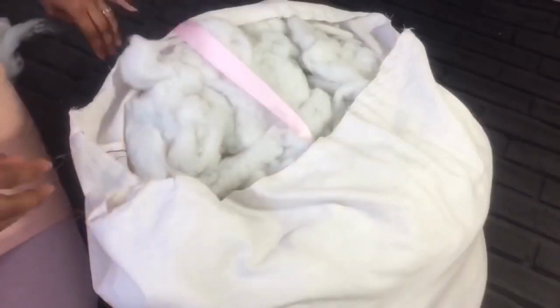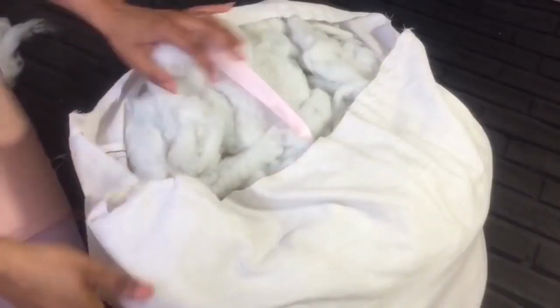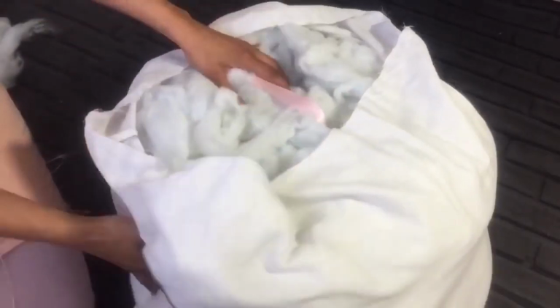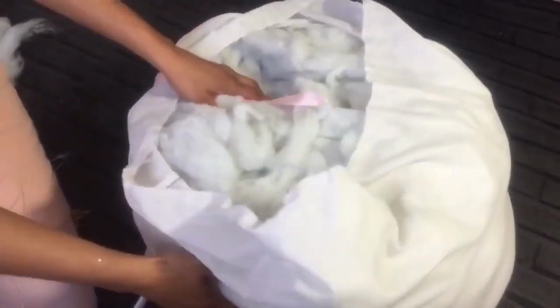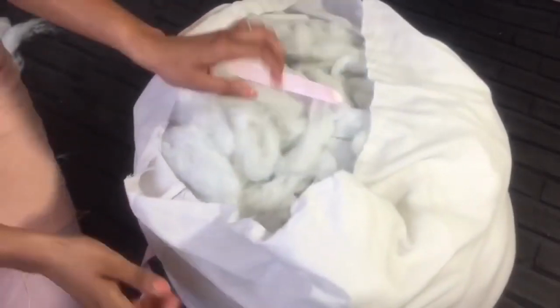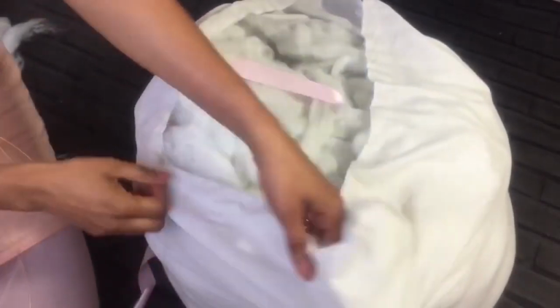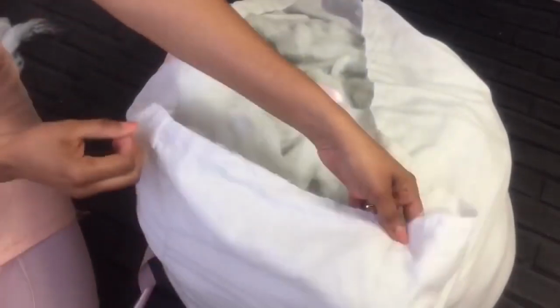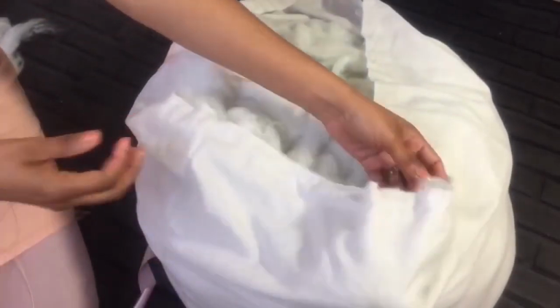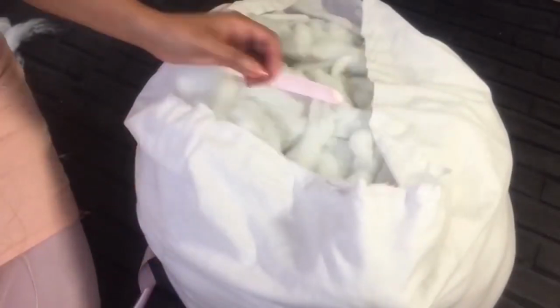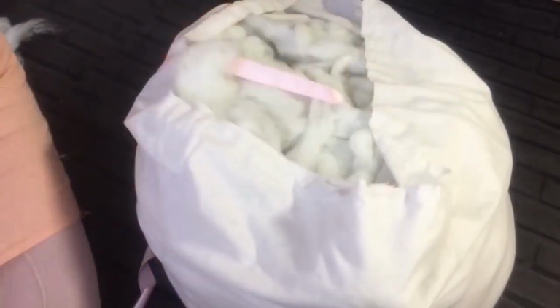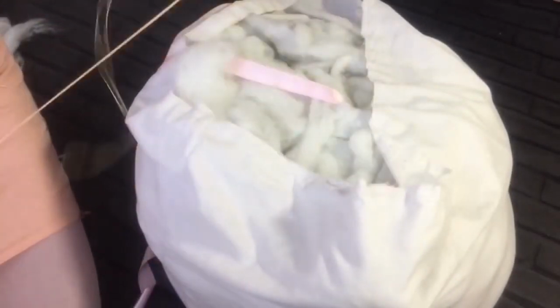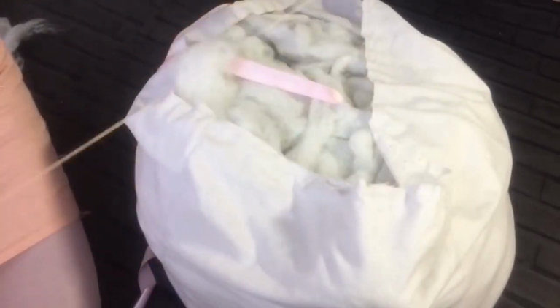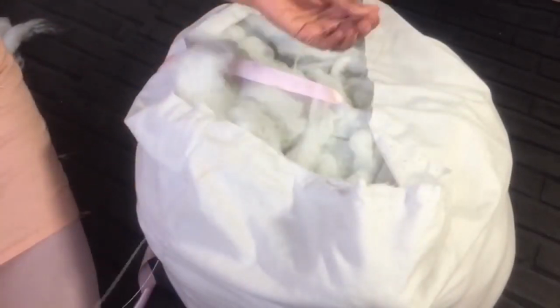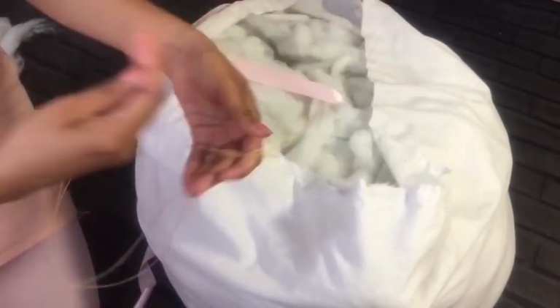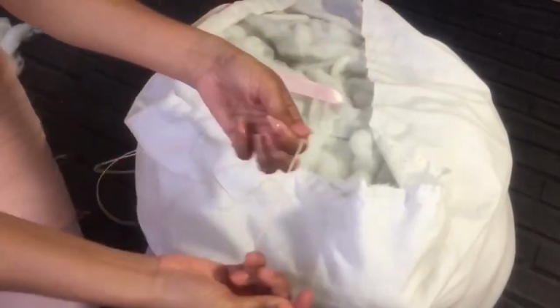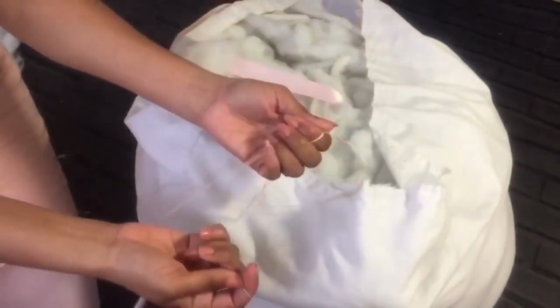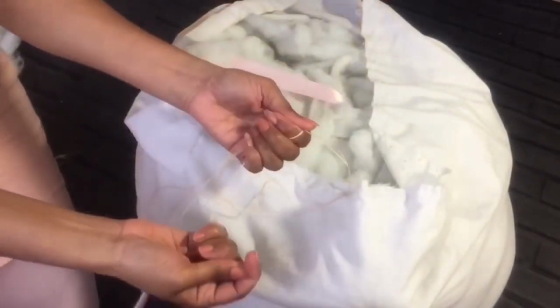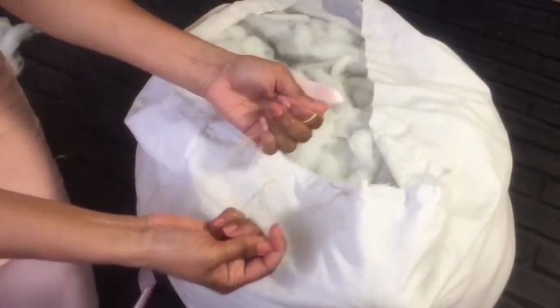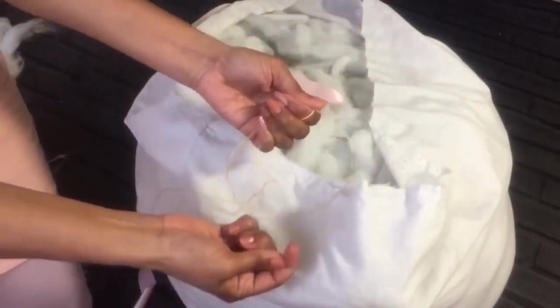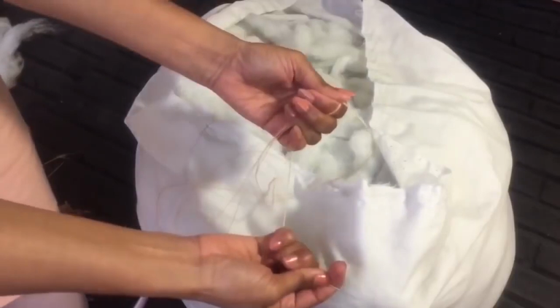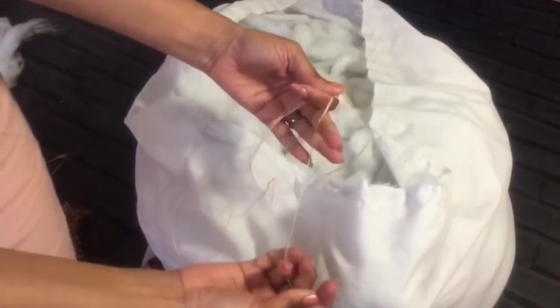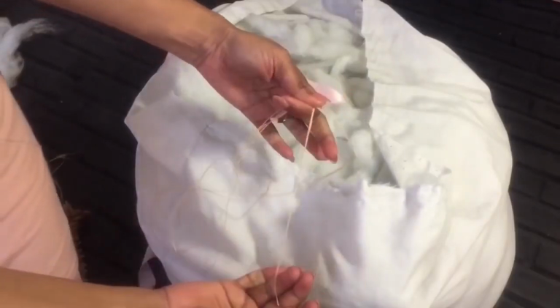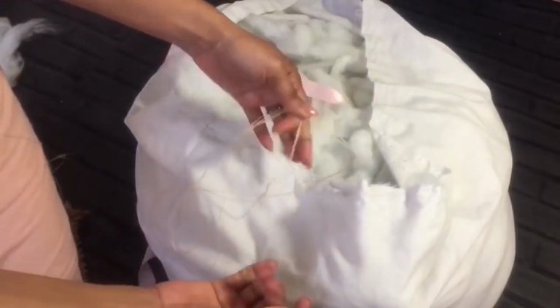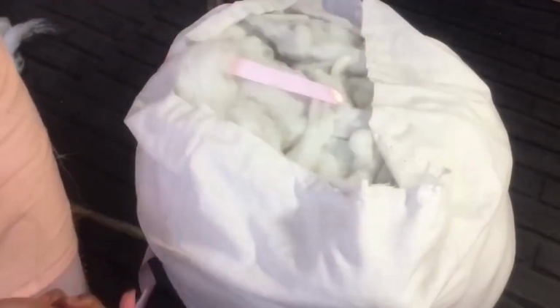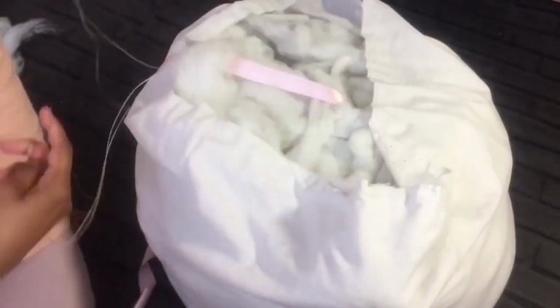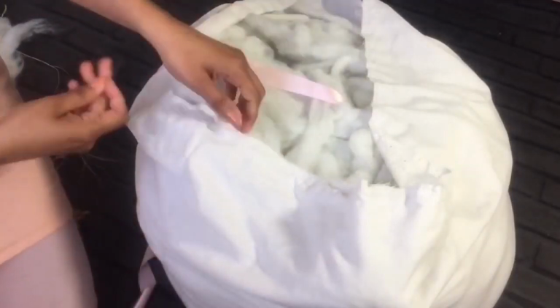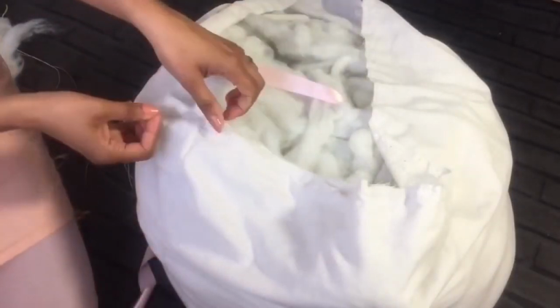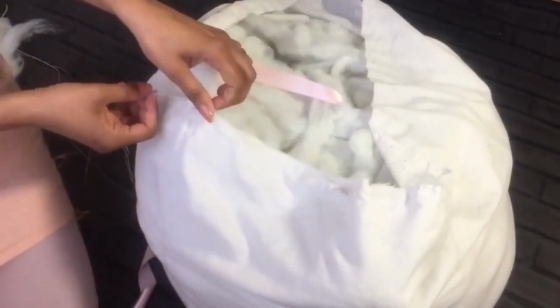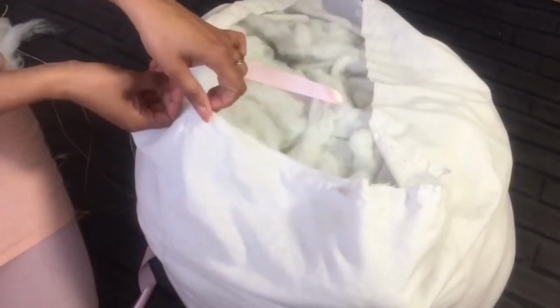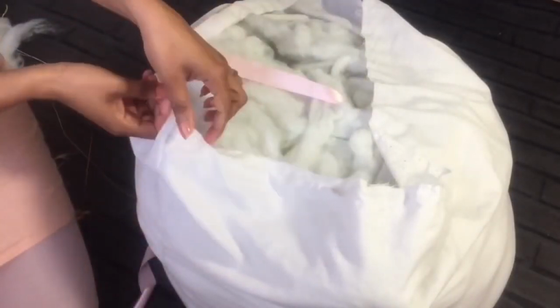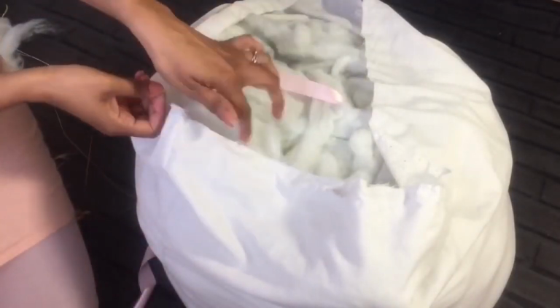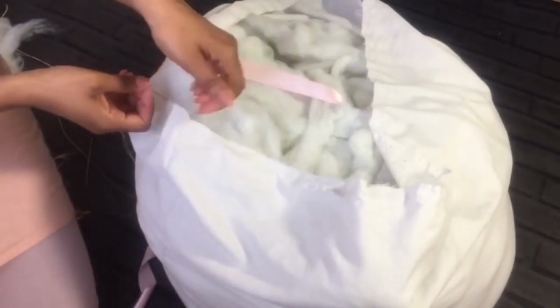Now we can finish the inner core by closing the opening, and remember to use the strong thread.